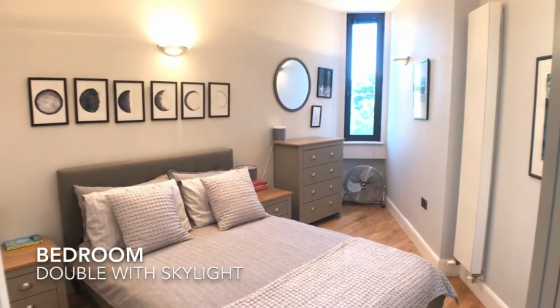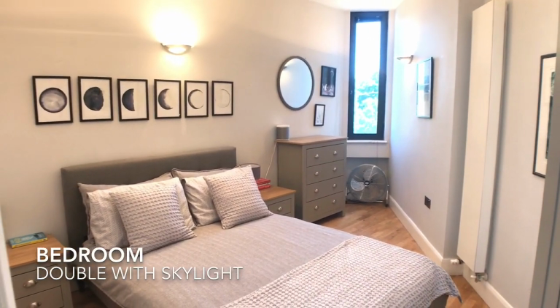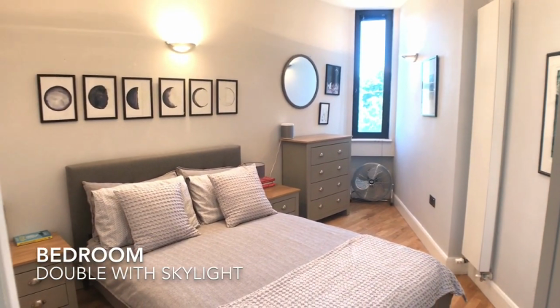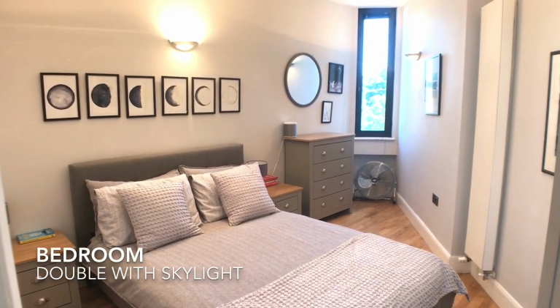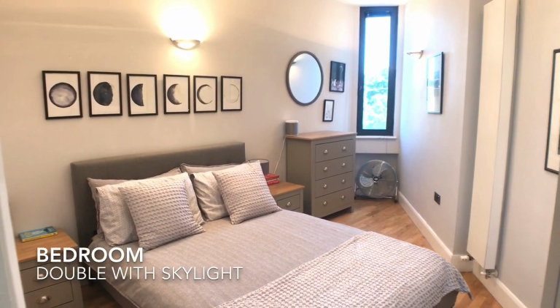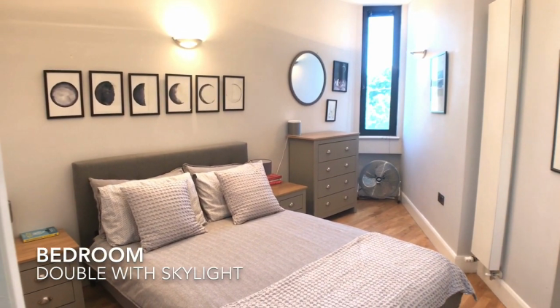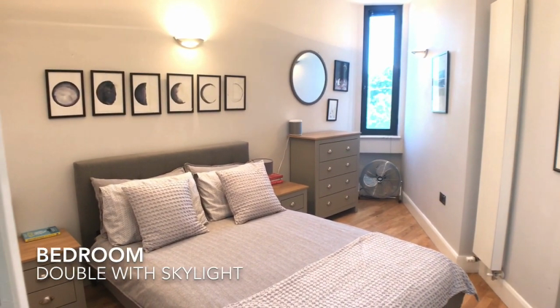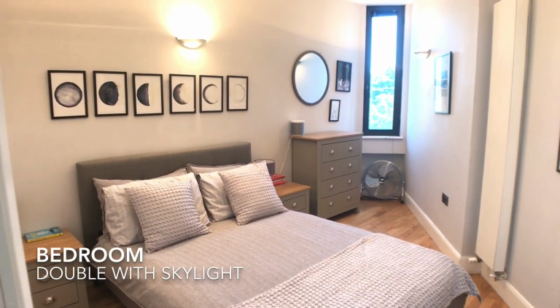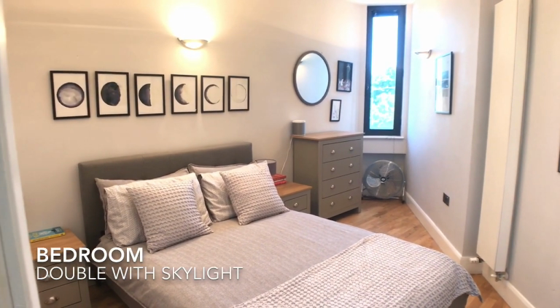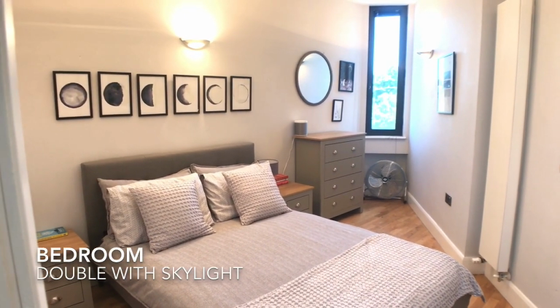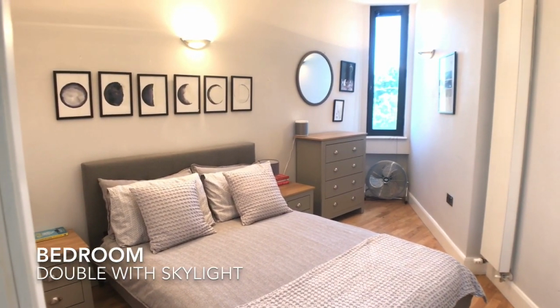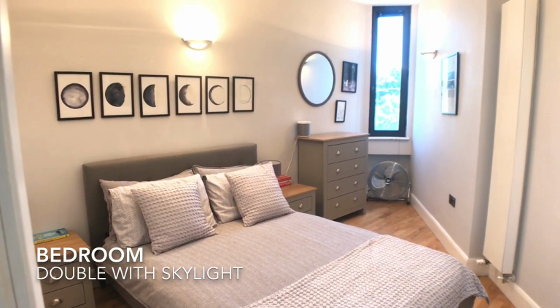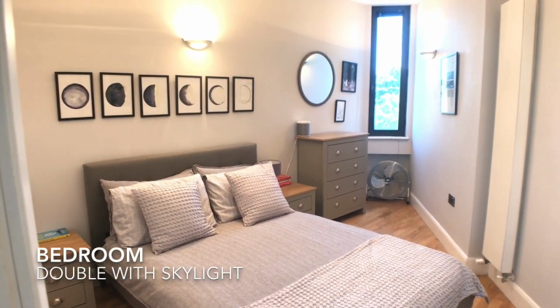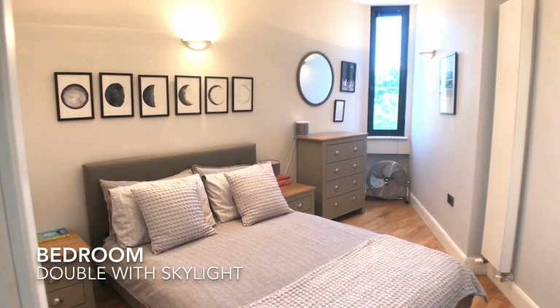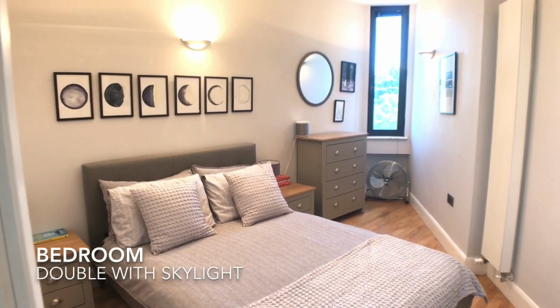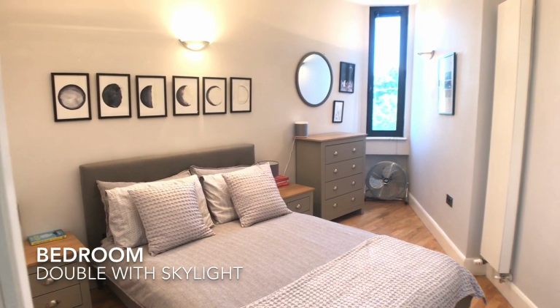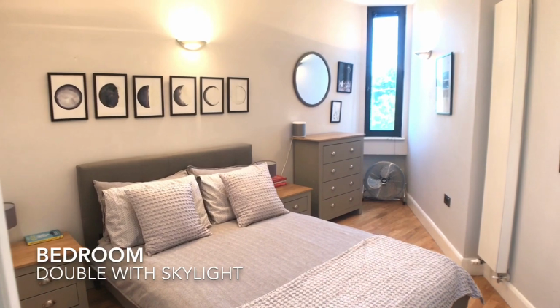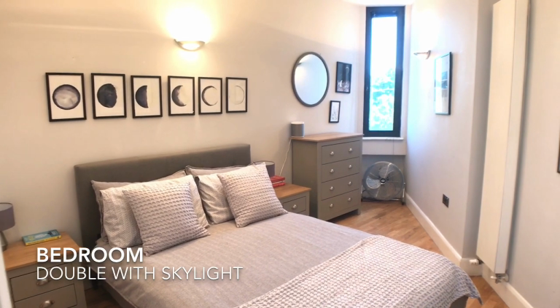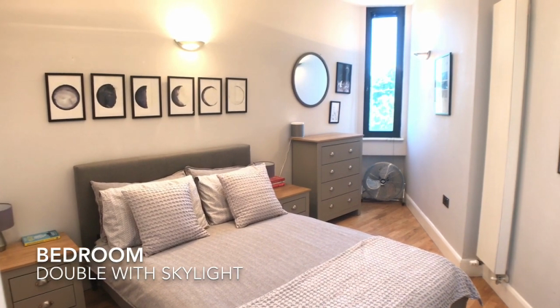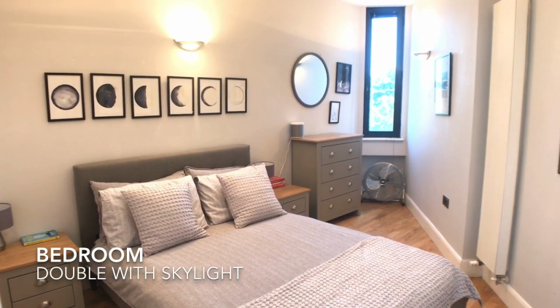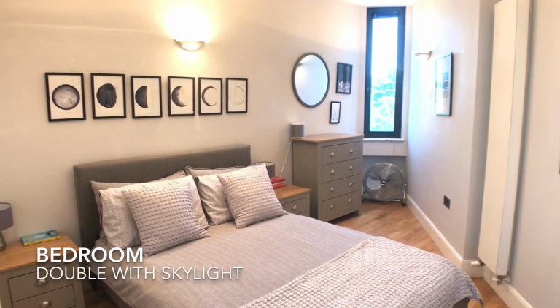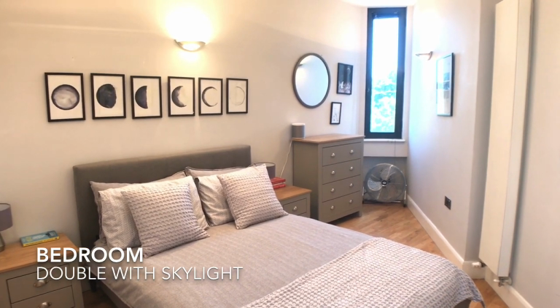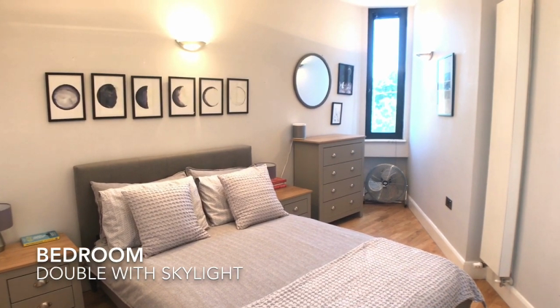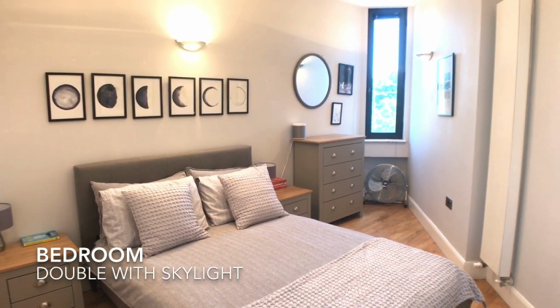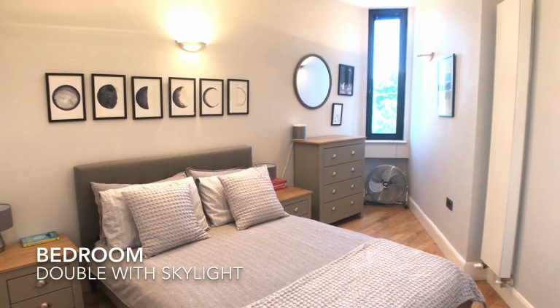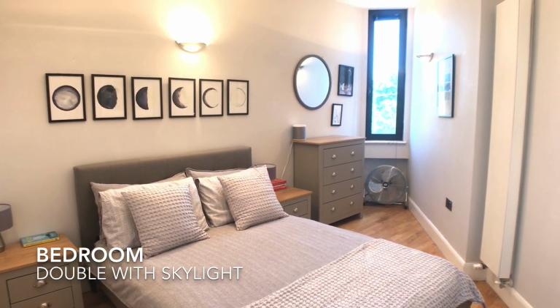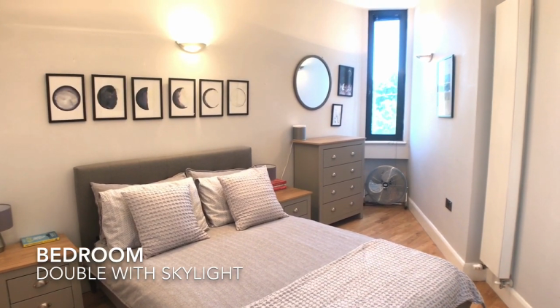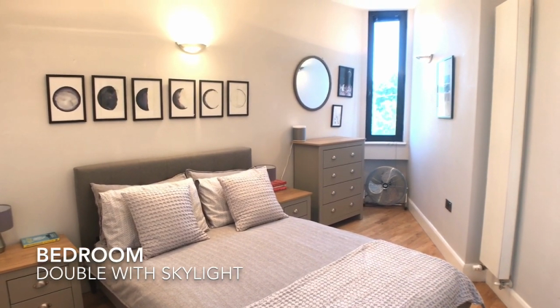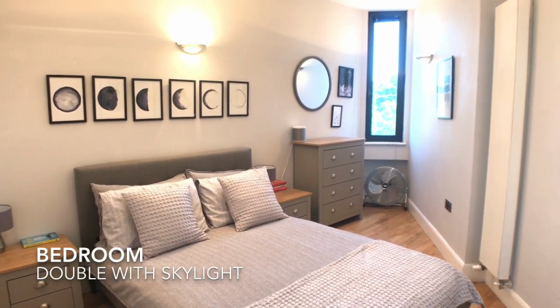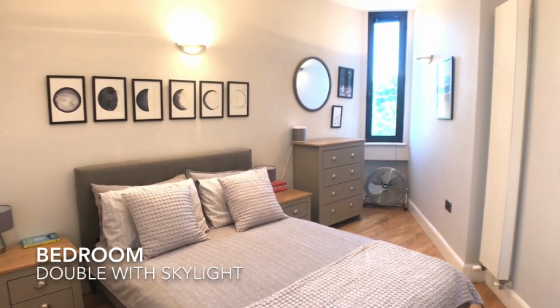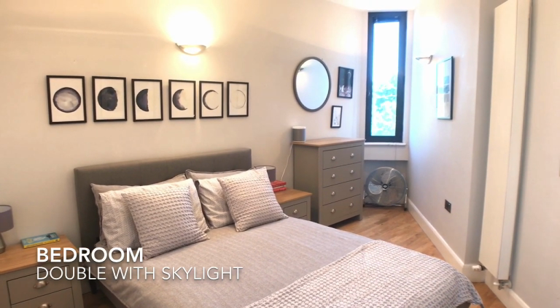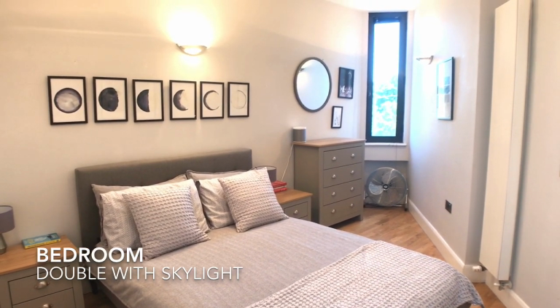The bedroom is a double which is light and neutrally decorated.